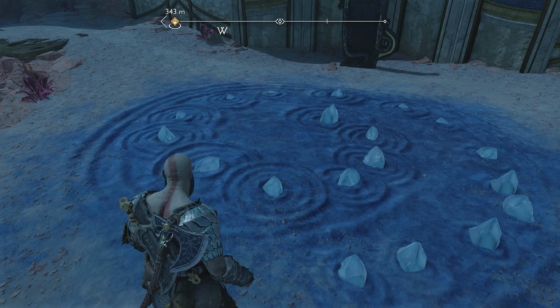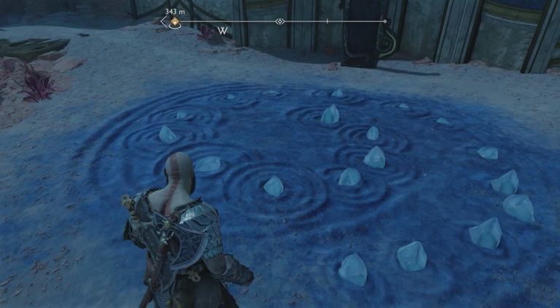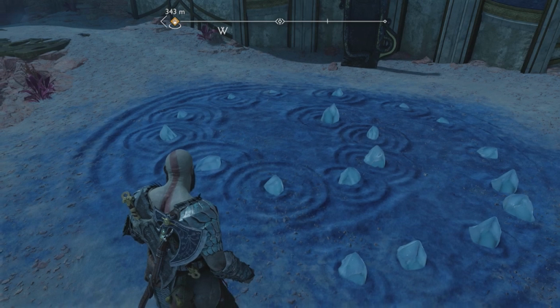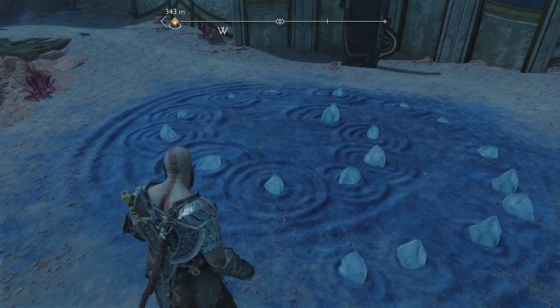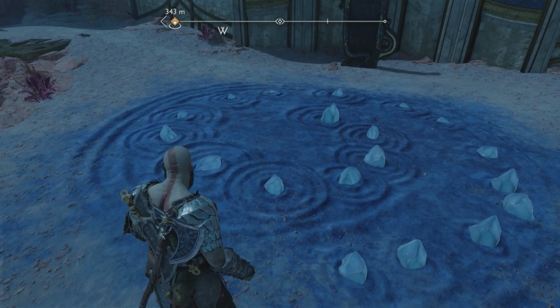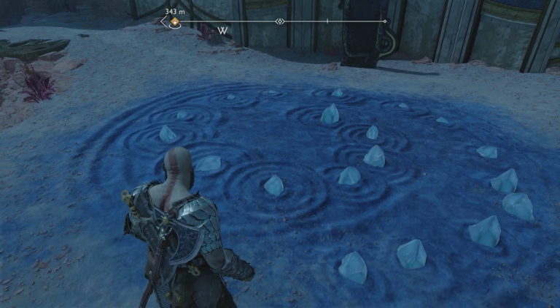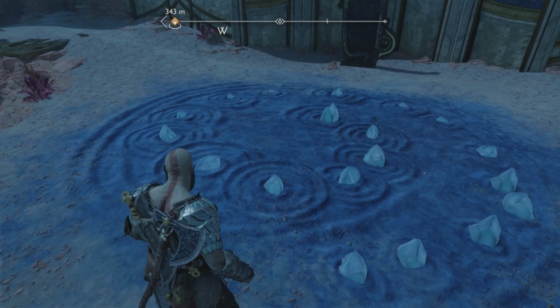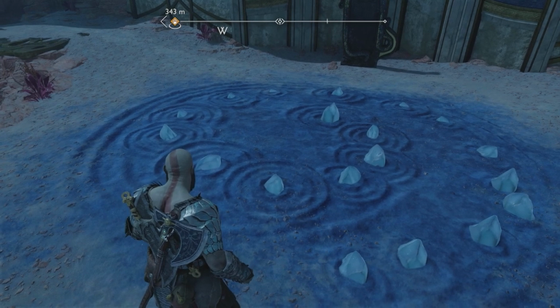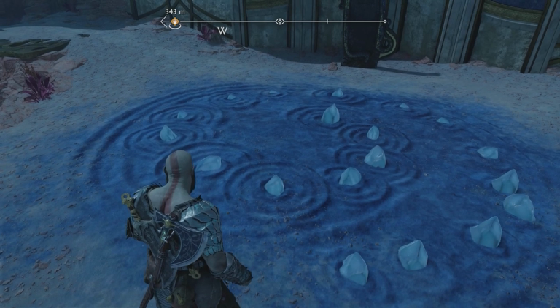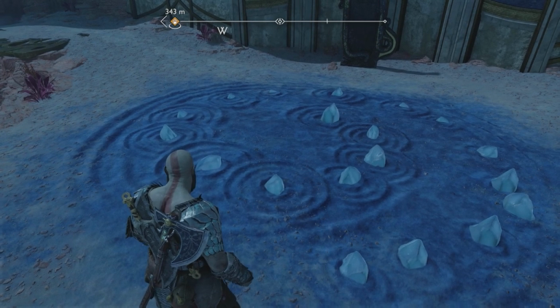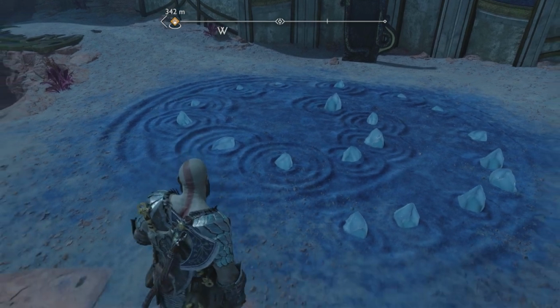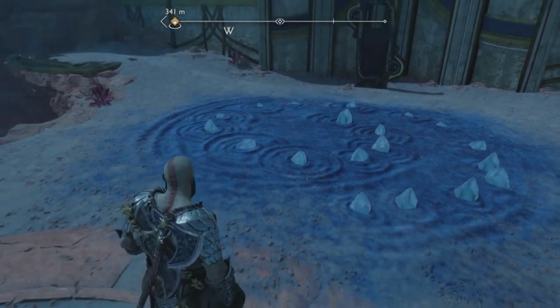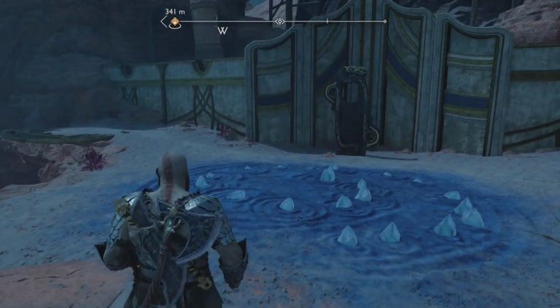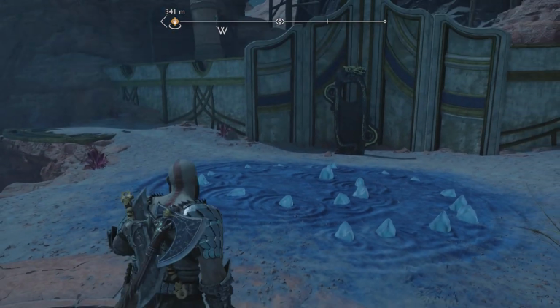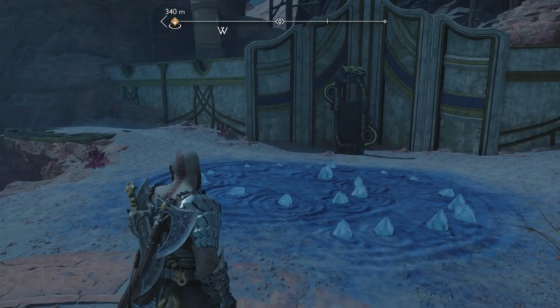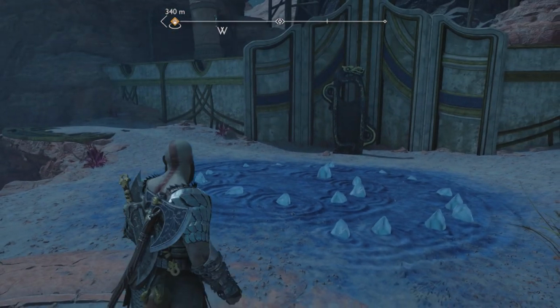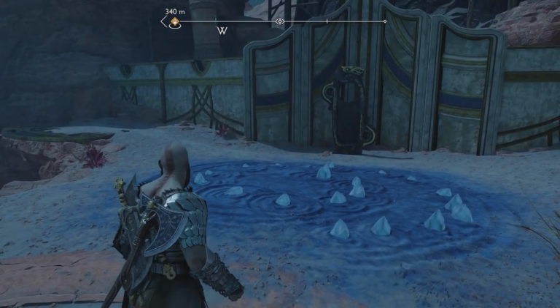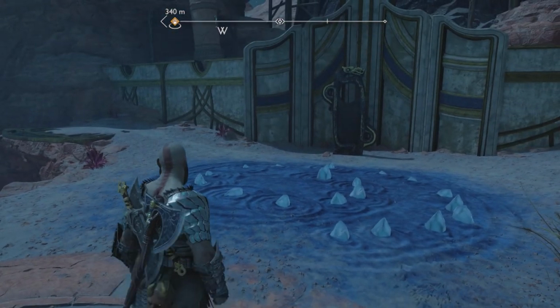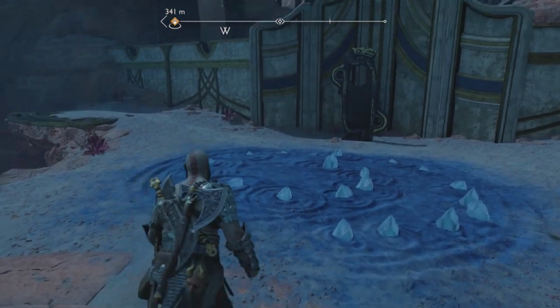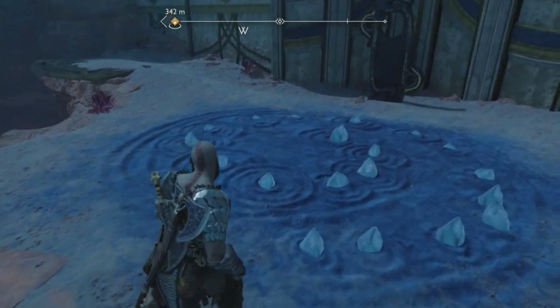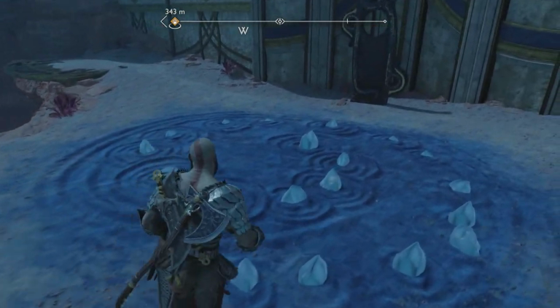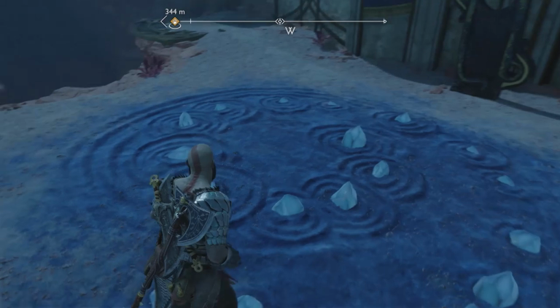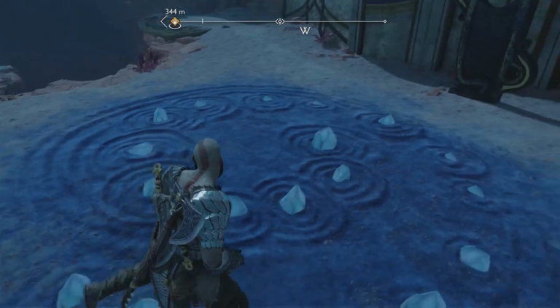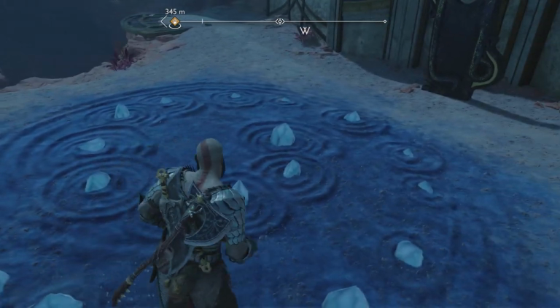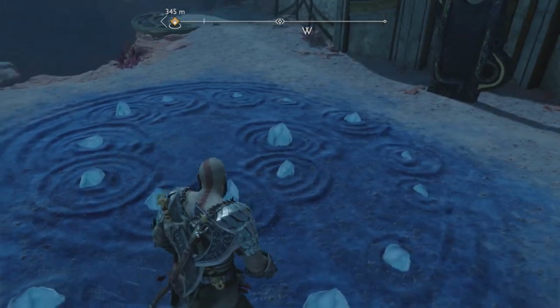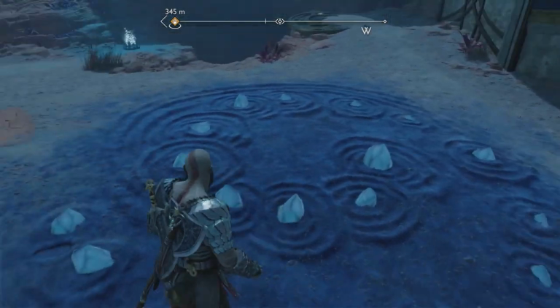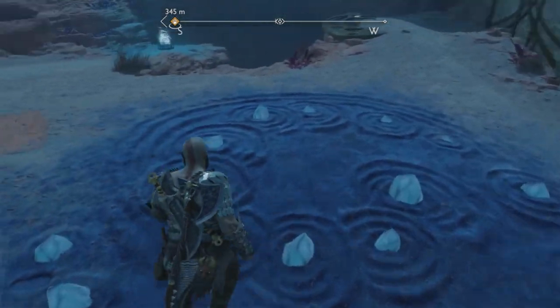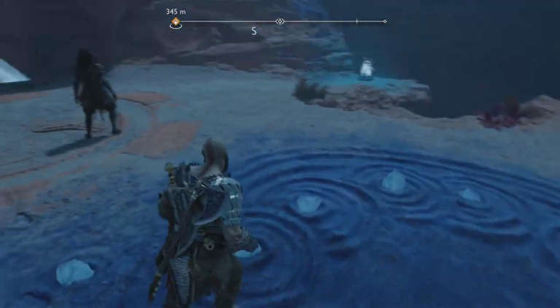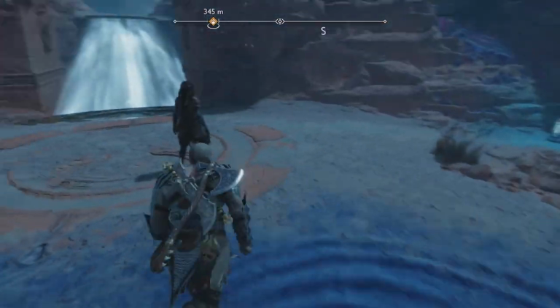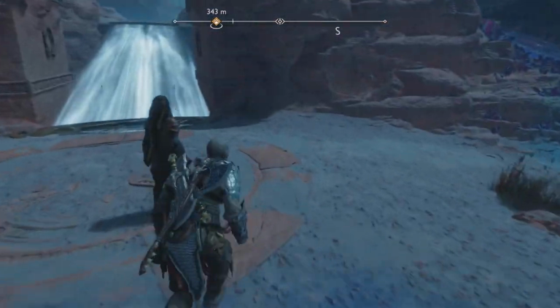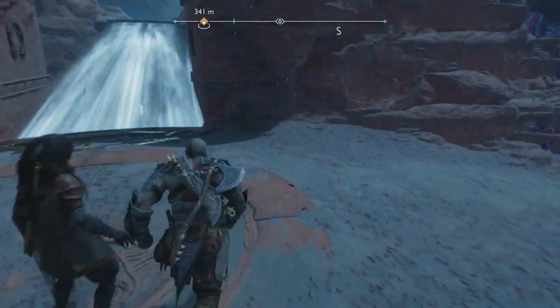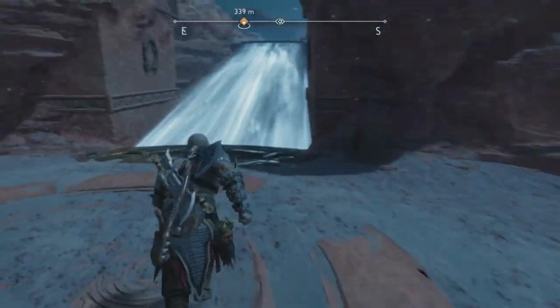What's up everybody, Smith here from gamesheroes.com, and I've got a quick guide for you in God of War Ragnarok on what to do with these black sand glass stone circle things that you find in the desert.